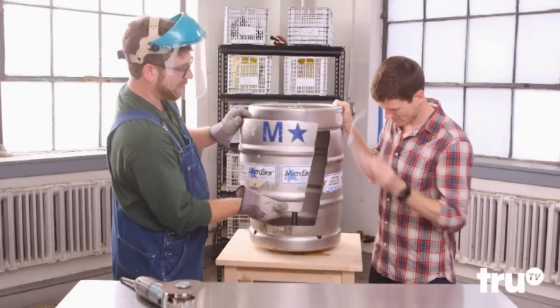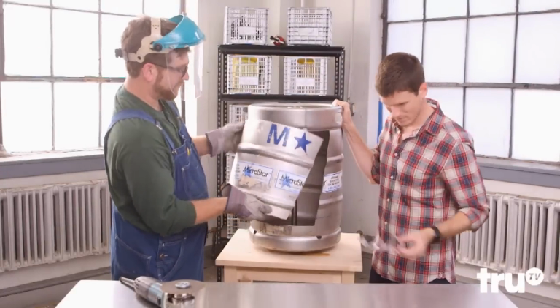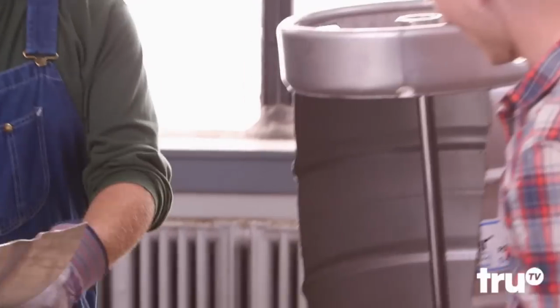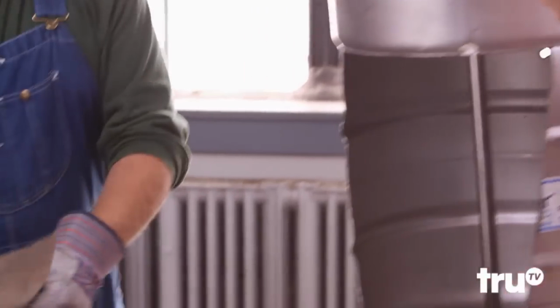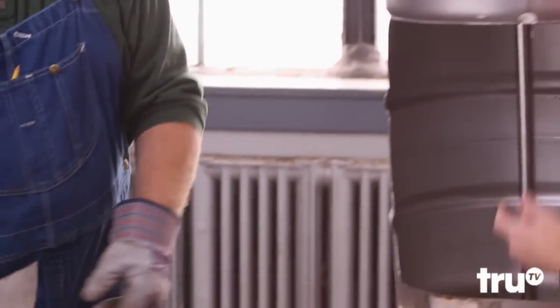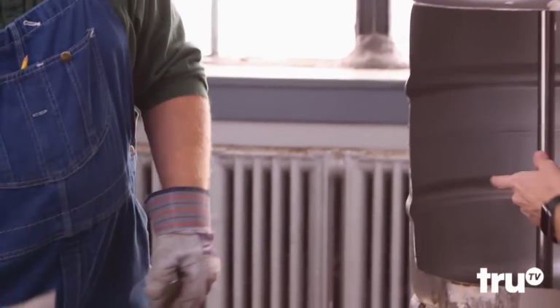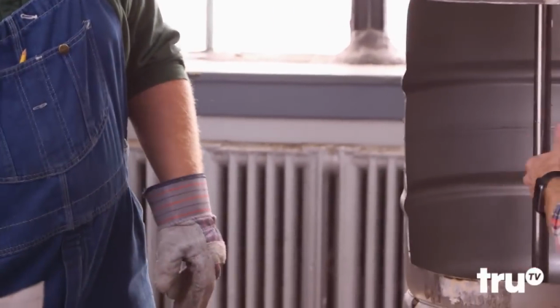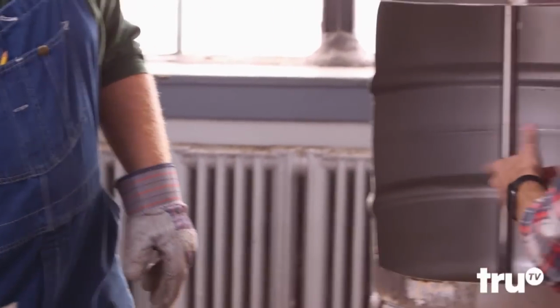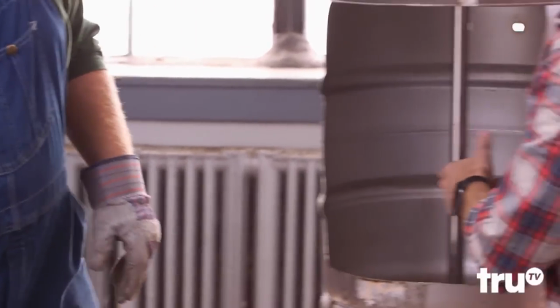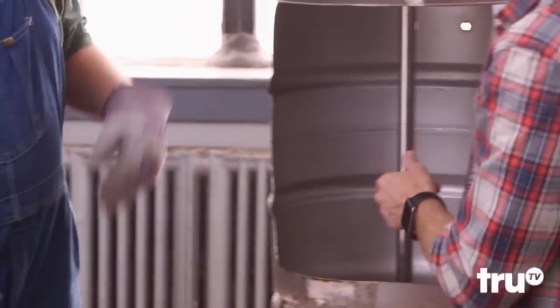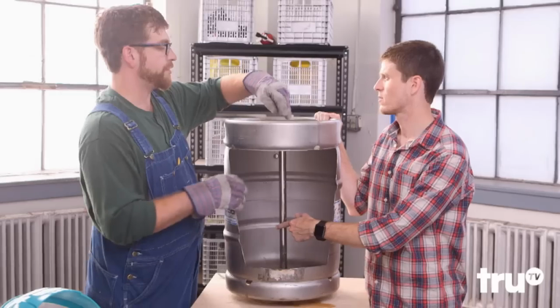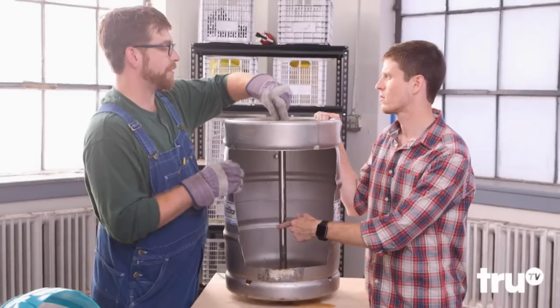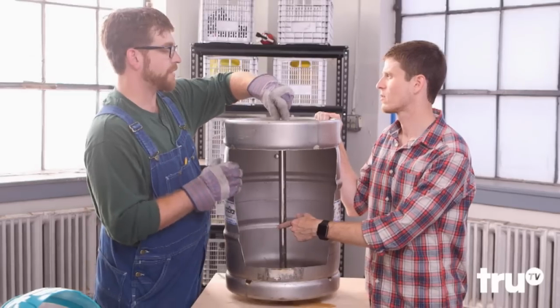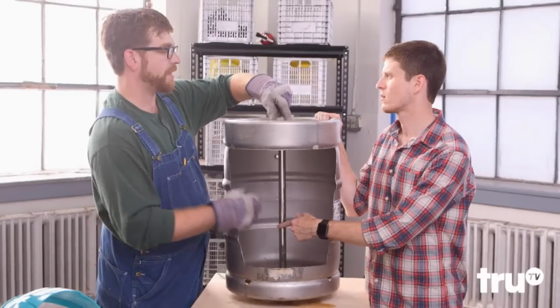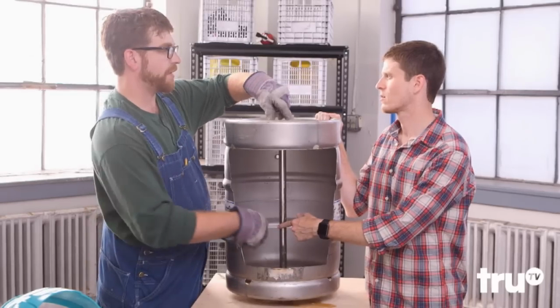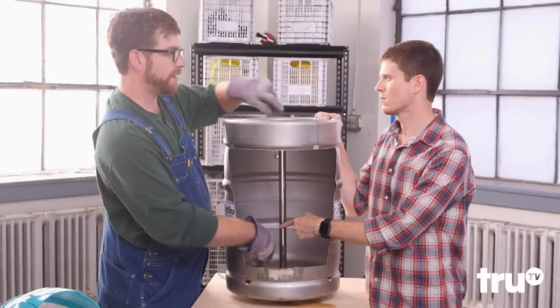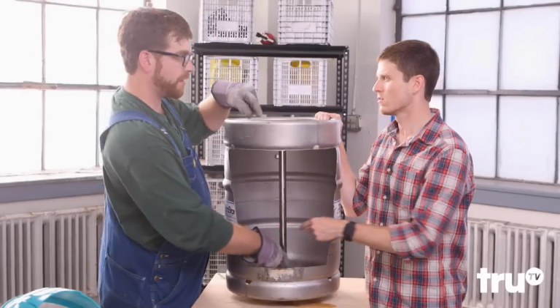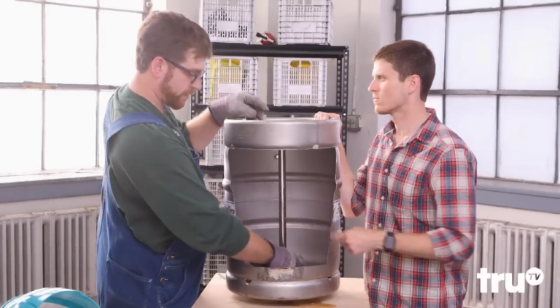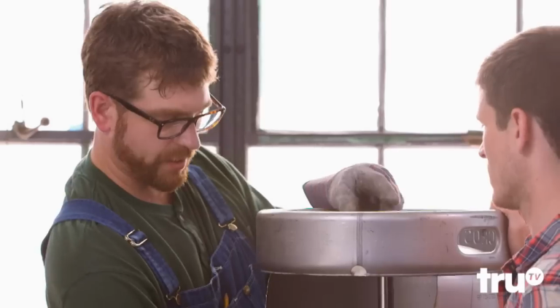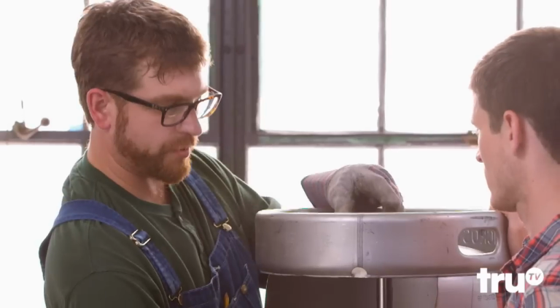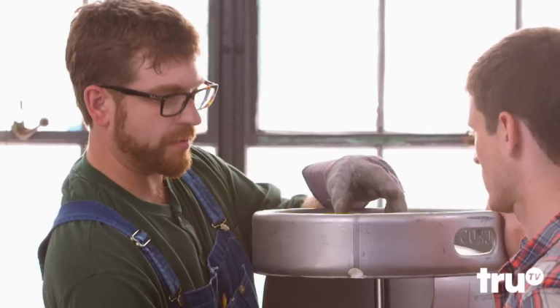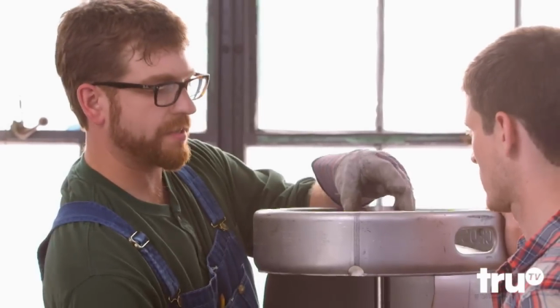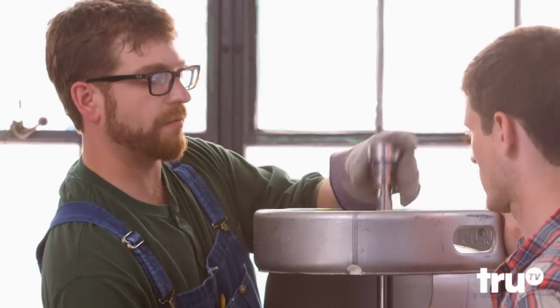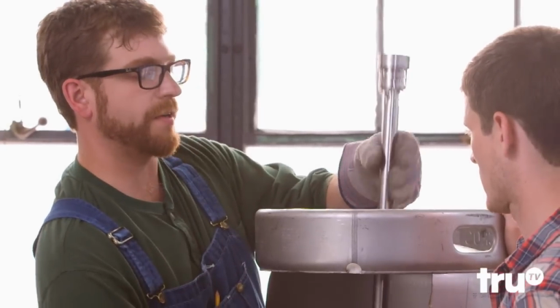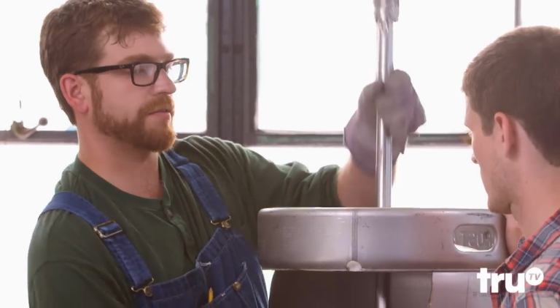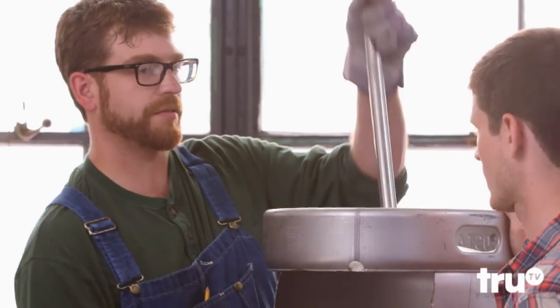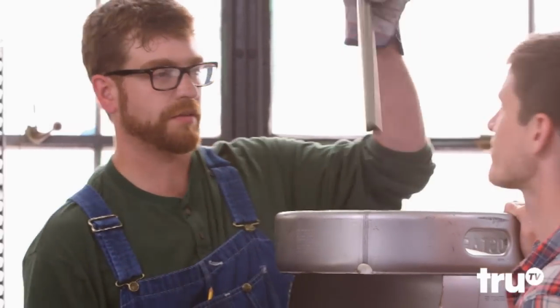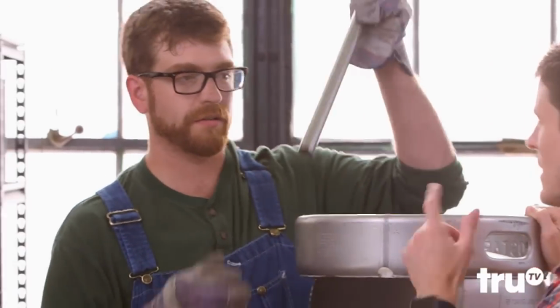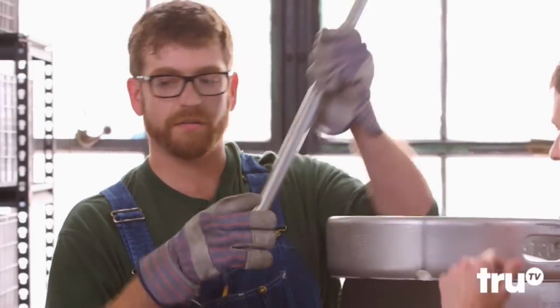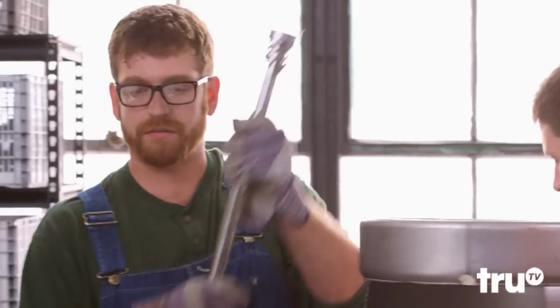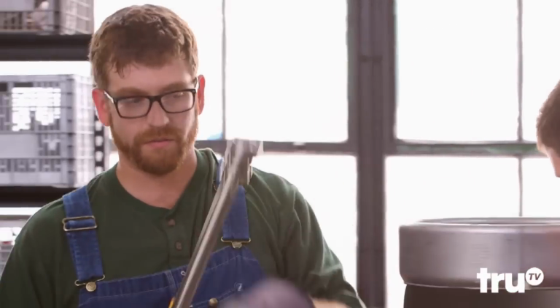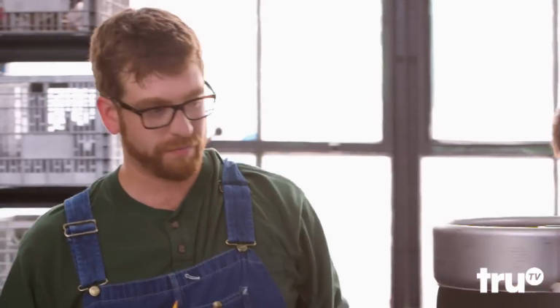Yep. And what about this guy here? Once you take the retaining ring out, the dip tube comes out in one piece. Got it — so that's removed.